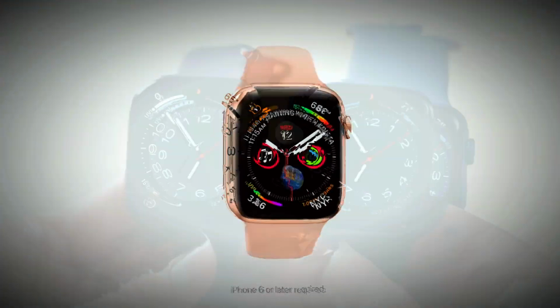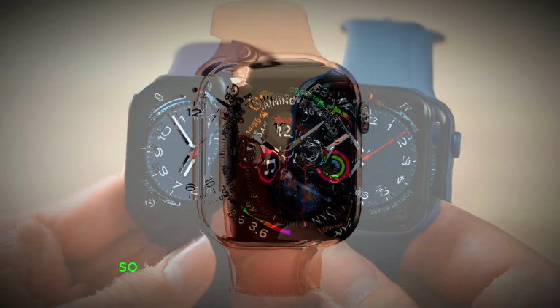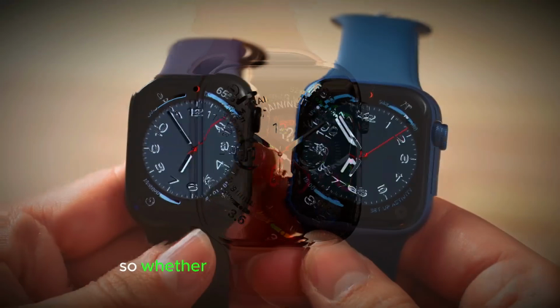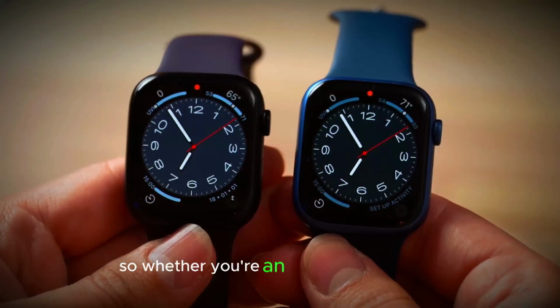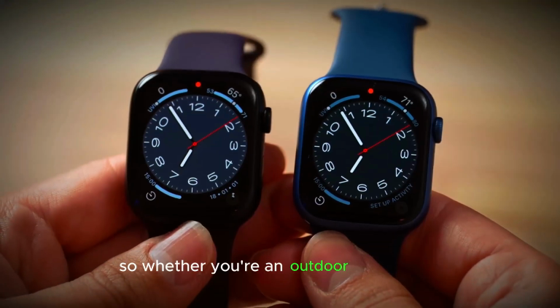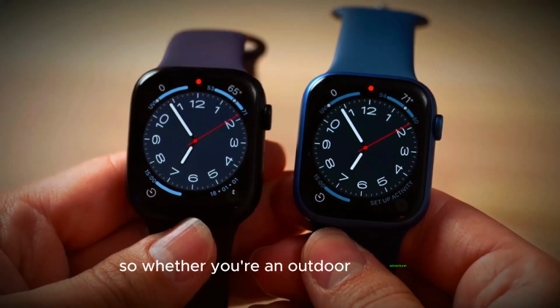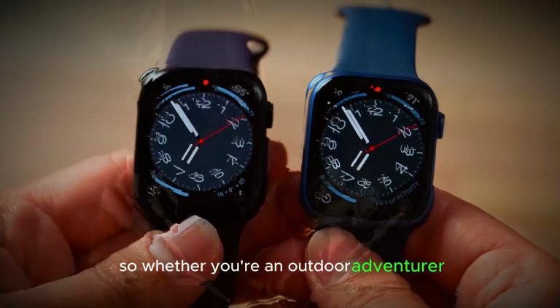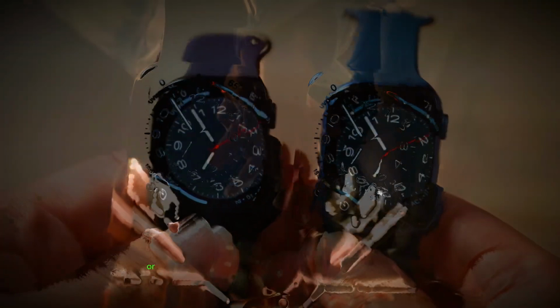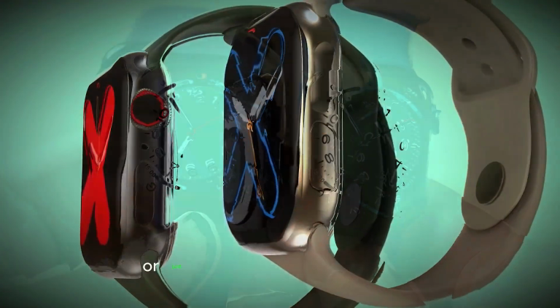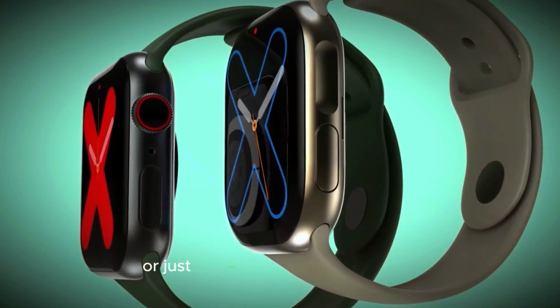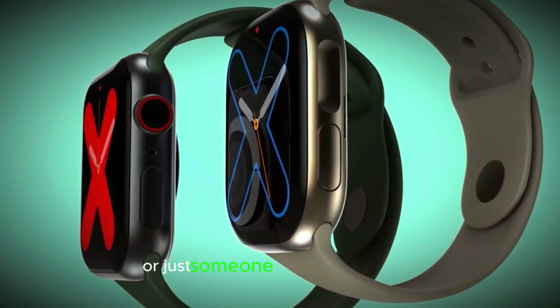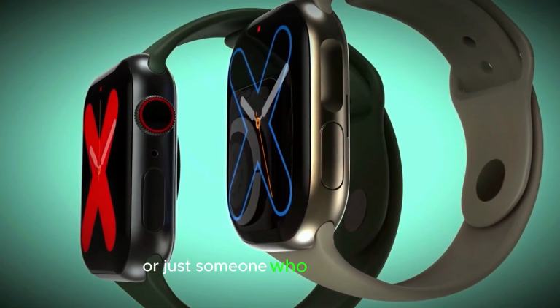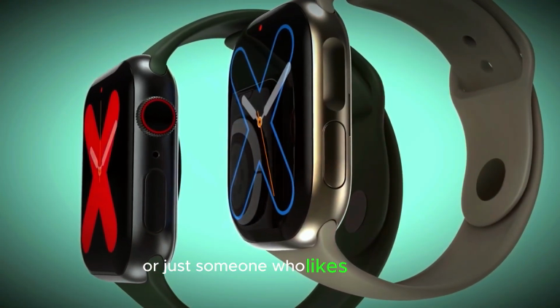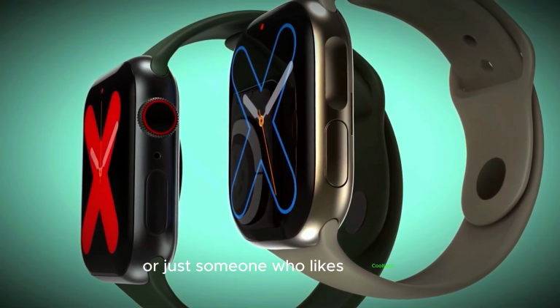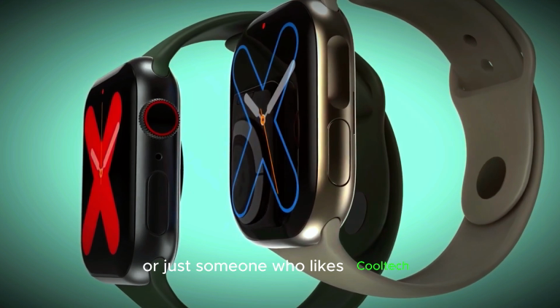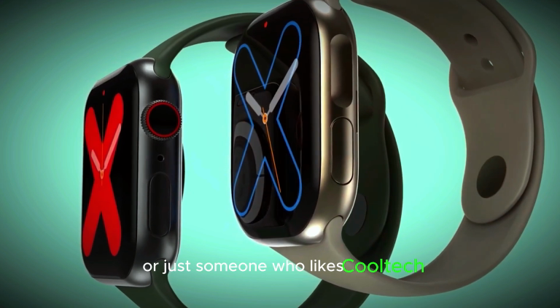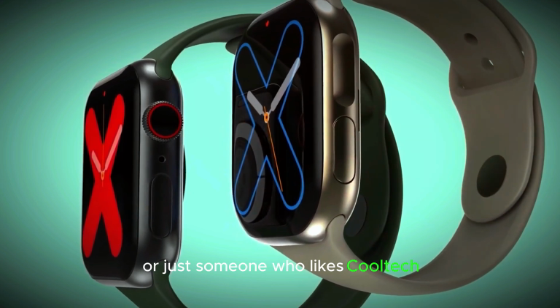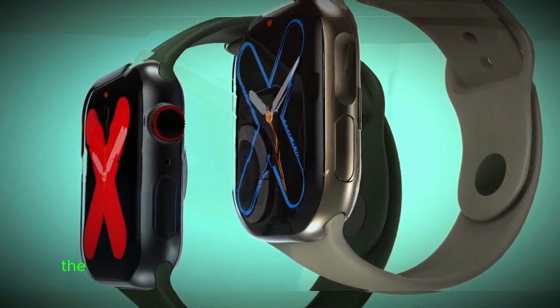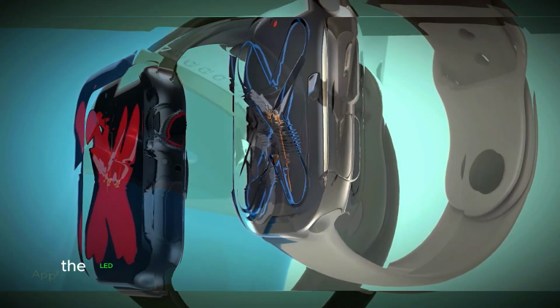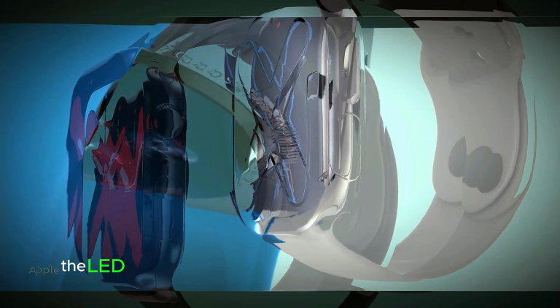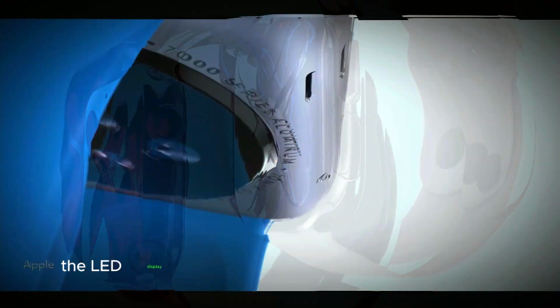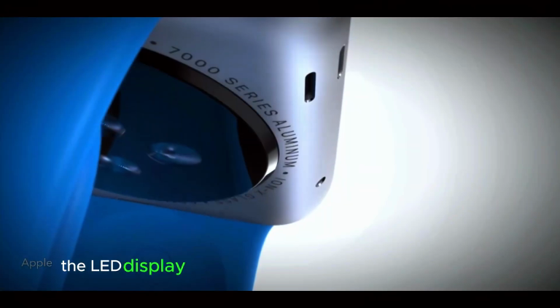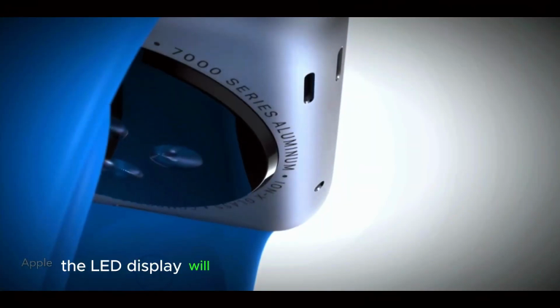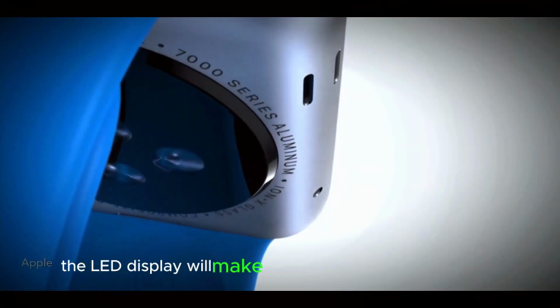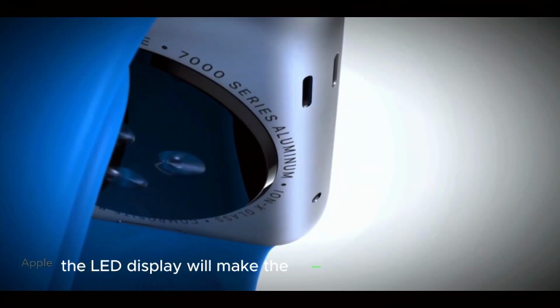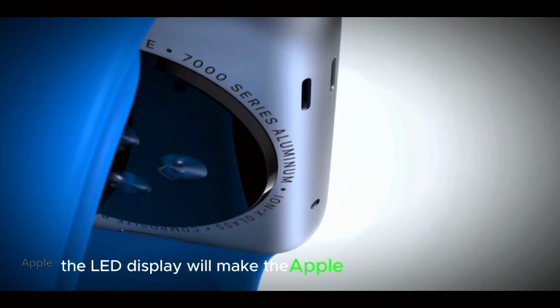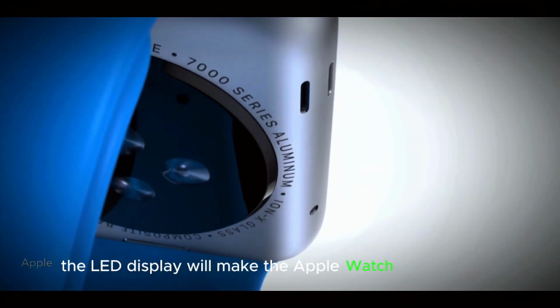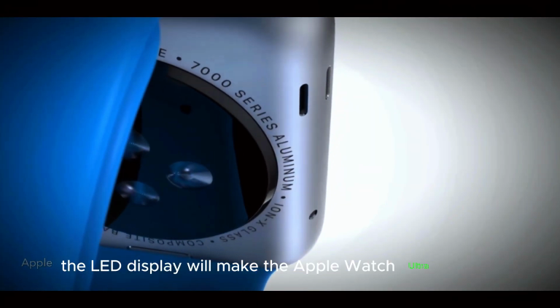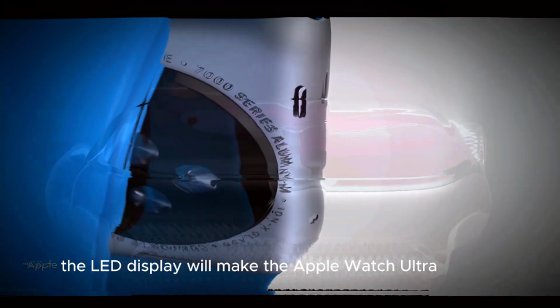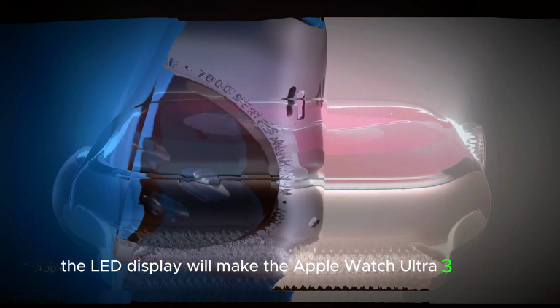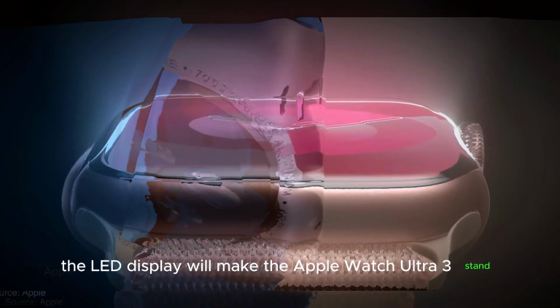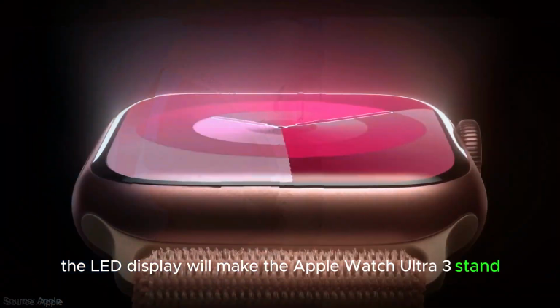So whether you're an outdoor adventurer or just someone who likes cool tech, the OLED display will make the Apple Watch Ultra 3 stand out.